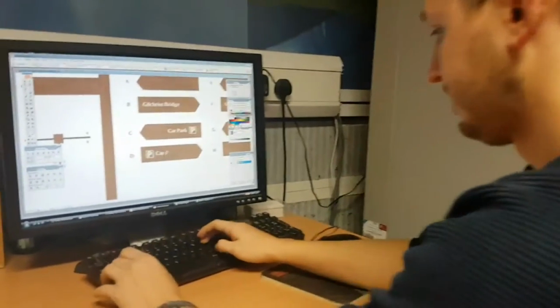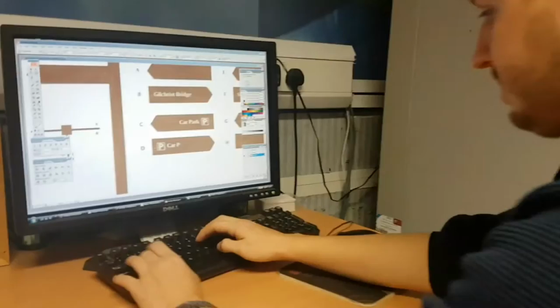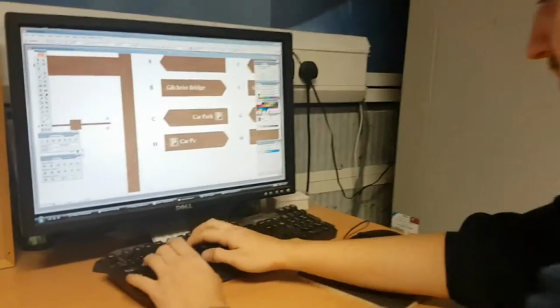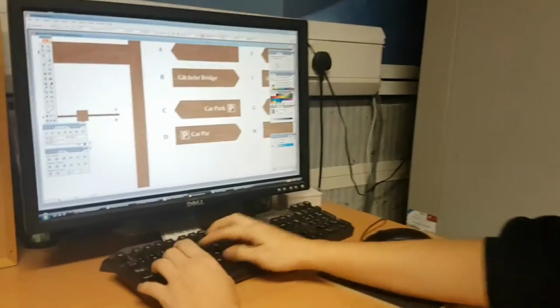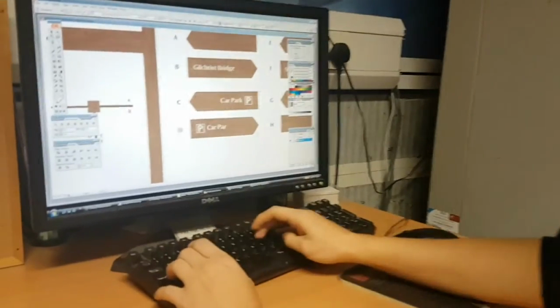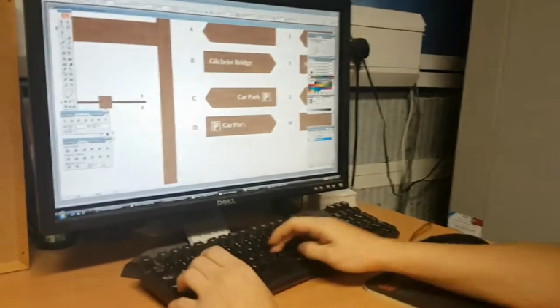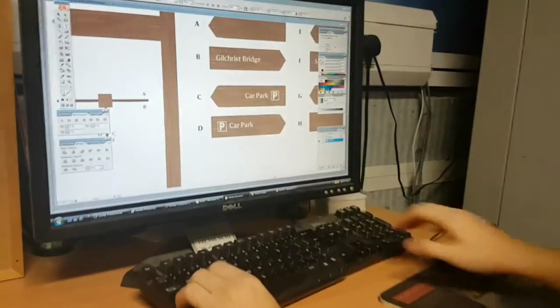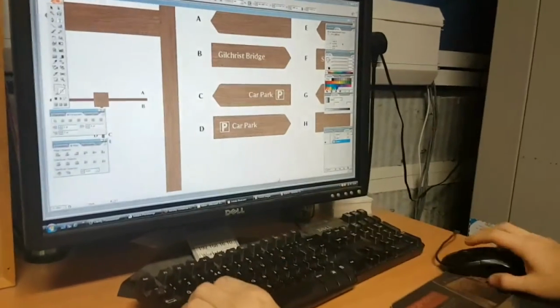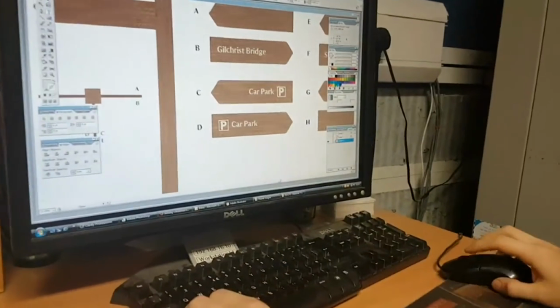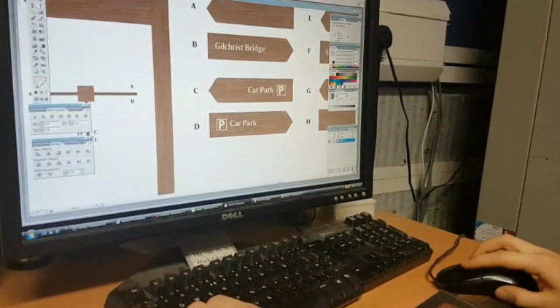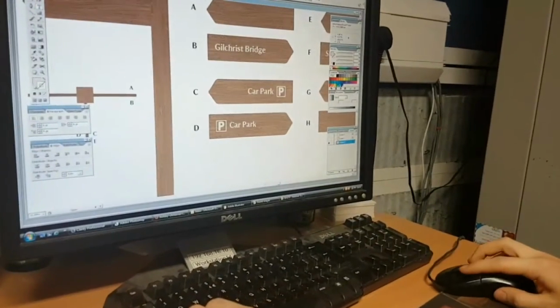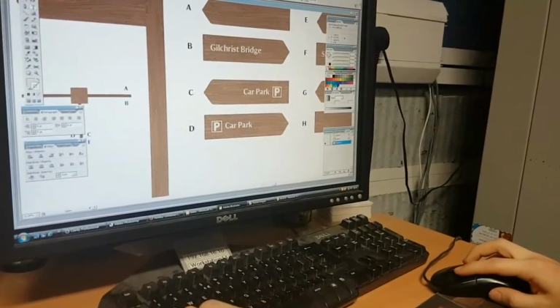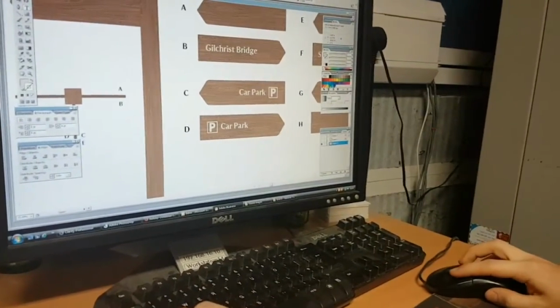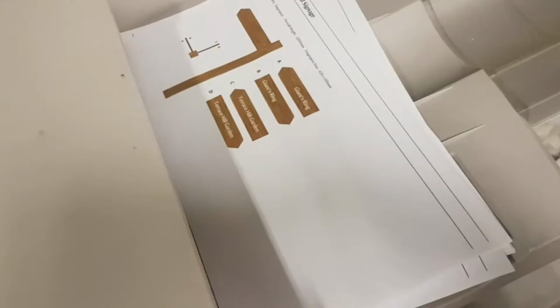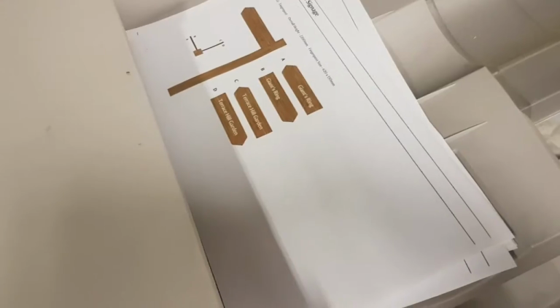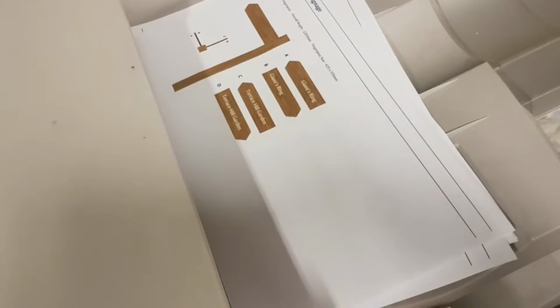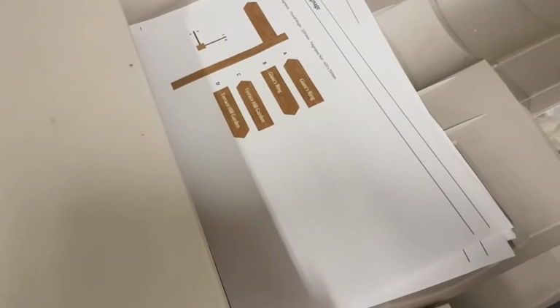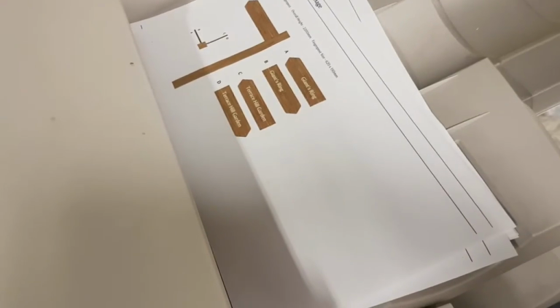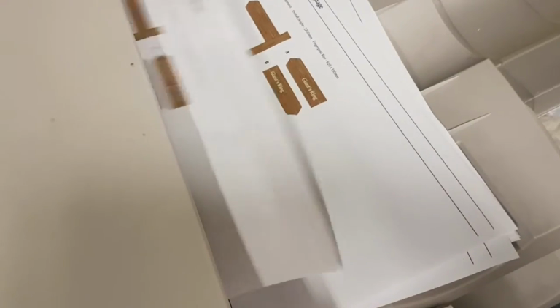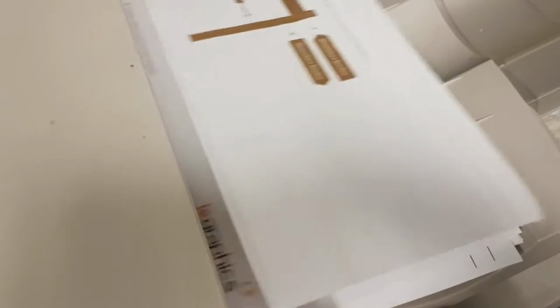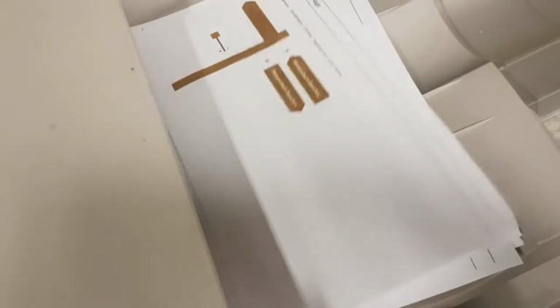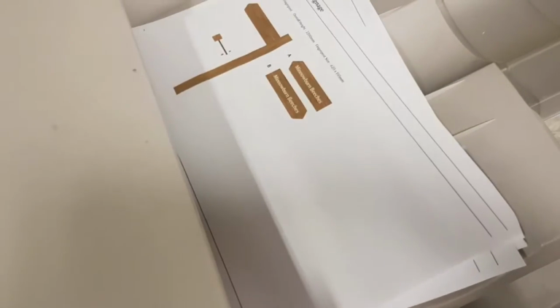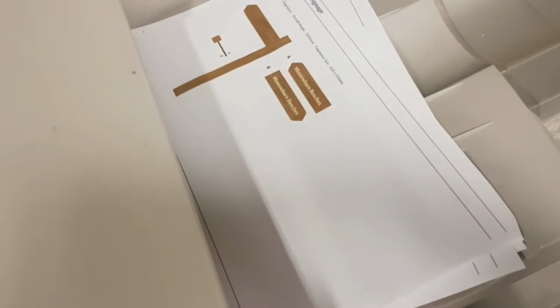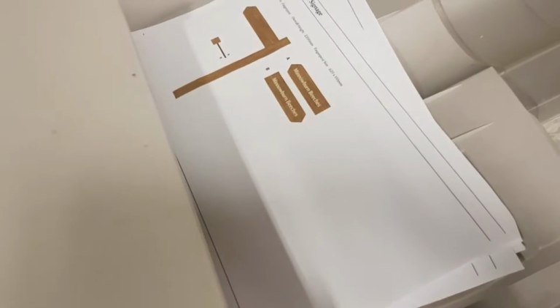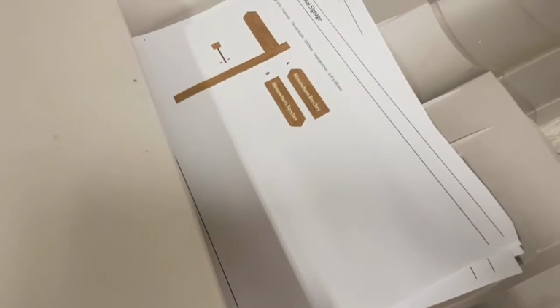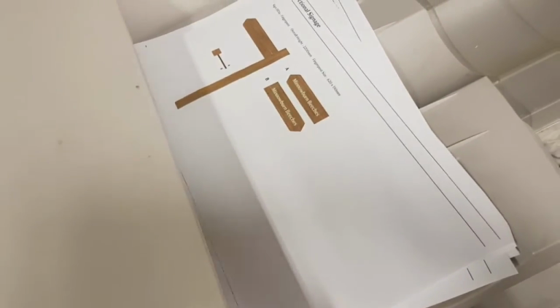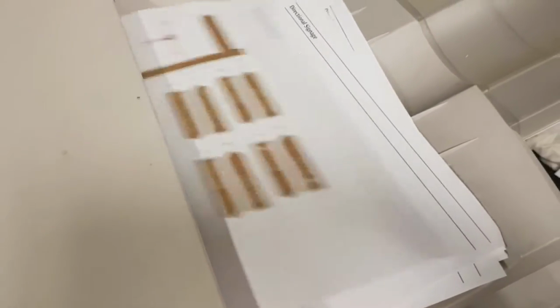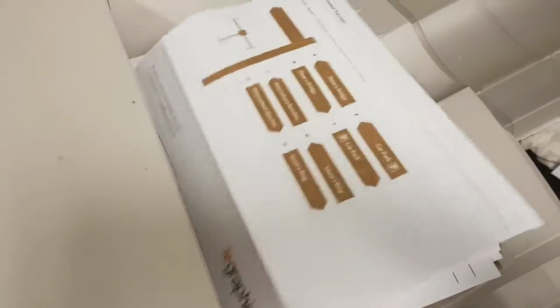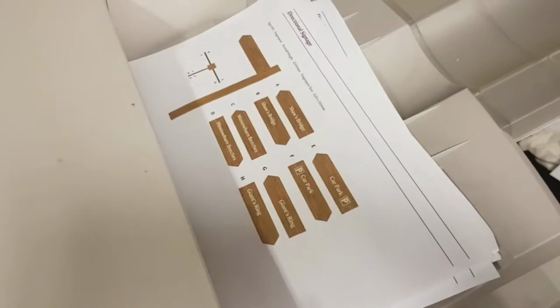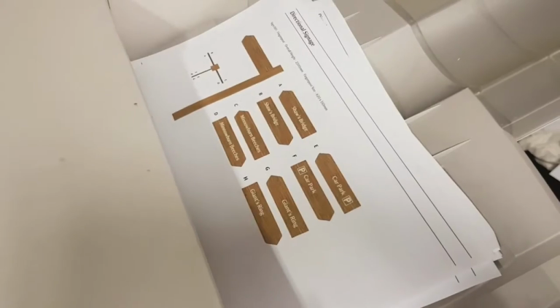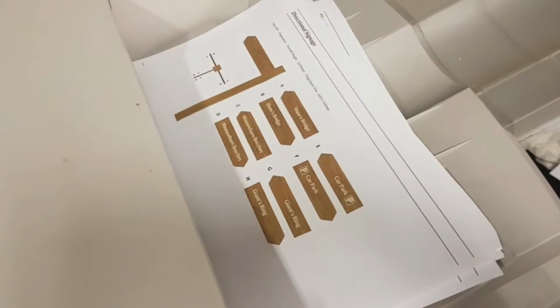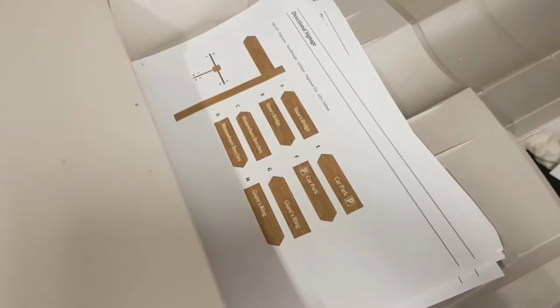Once we had surveyed the site, we were then able to design suitable signage and produce drawings for approval by National Trust.